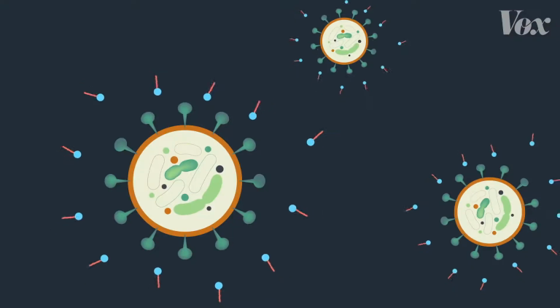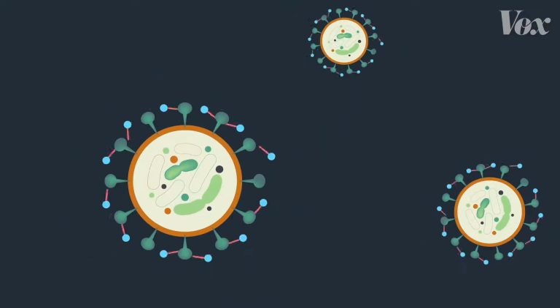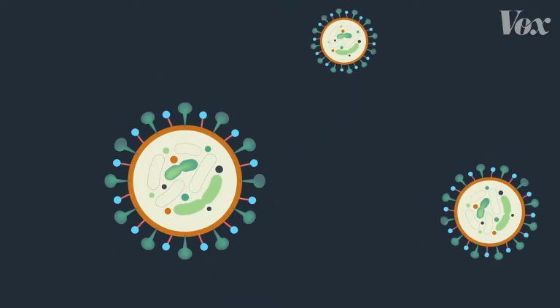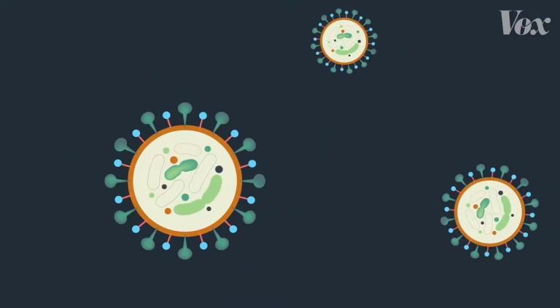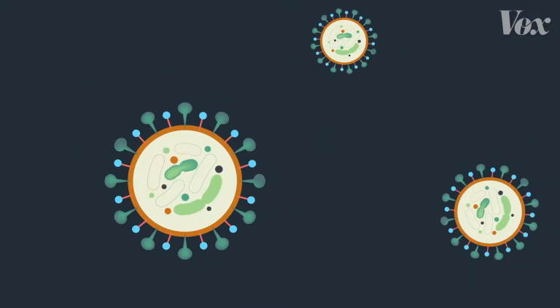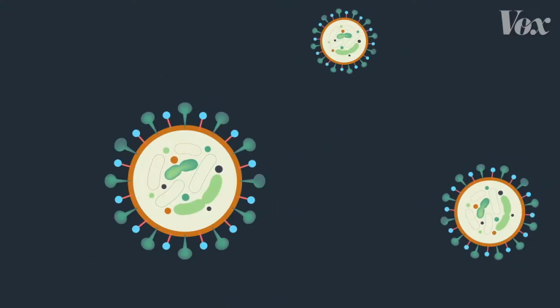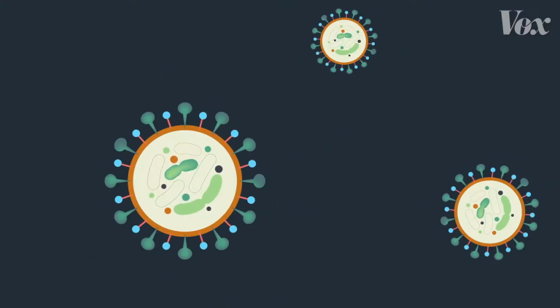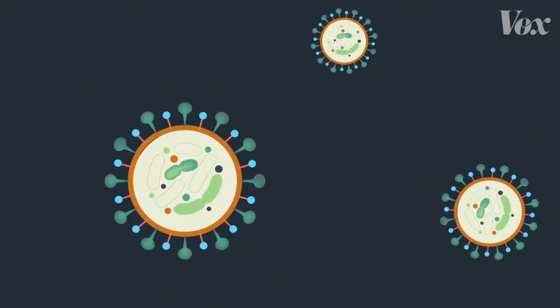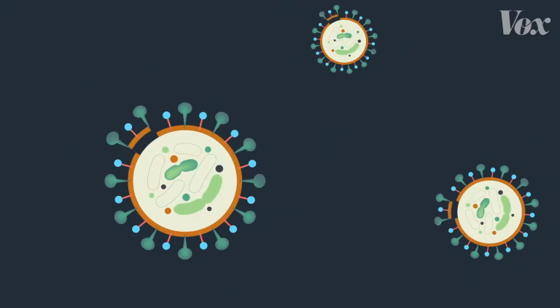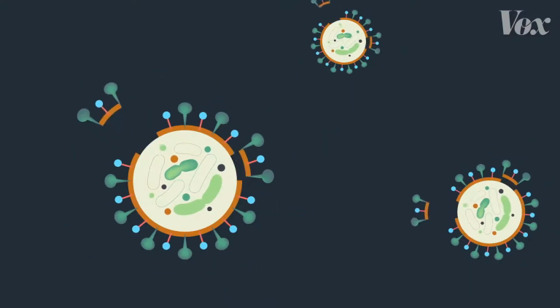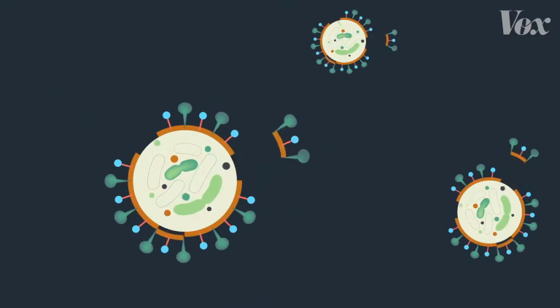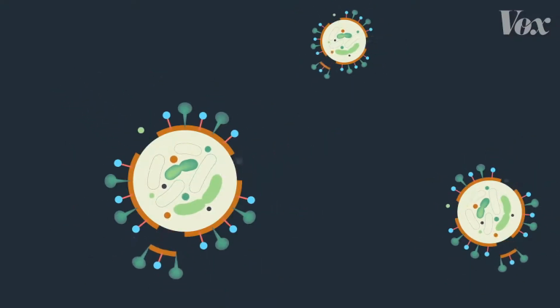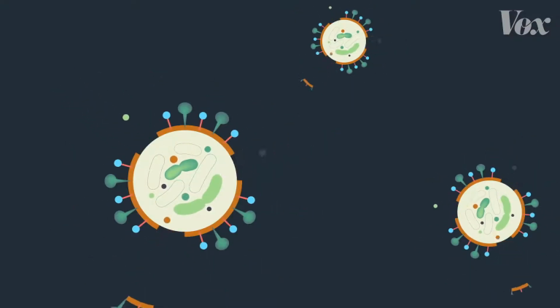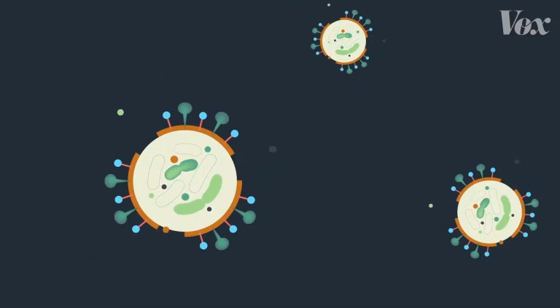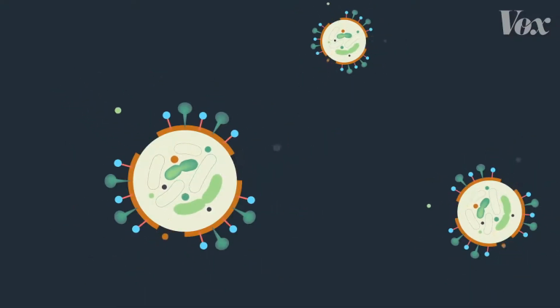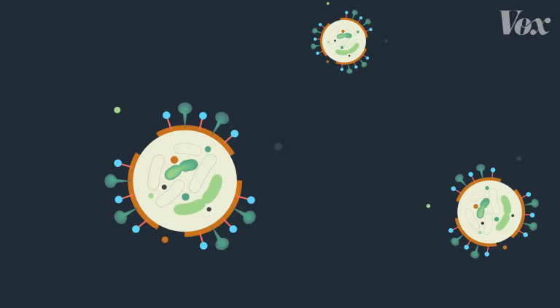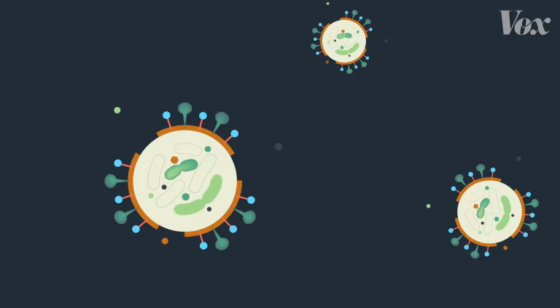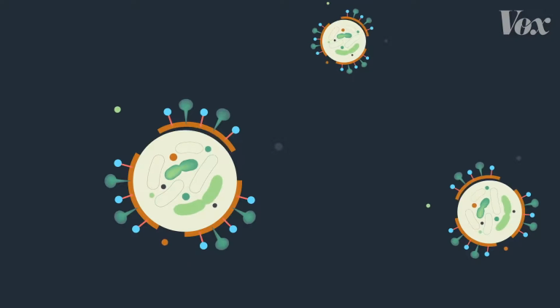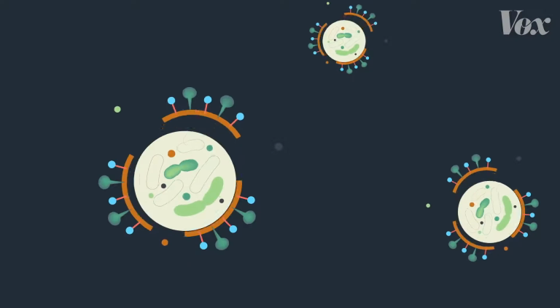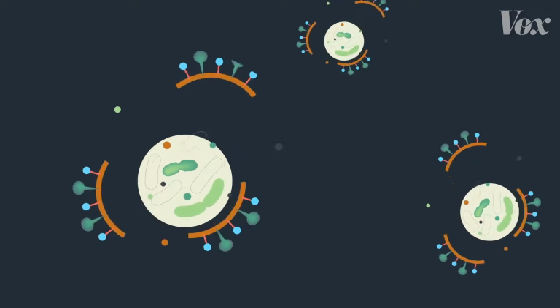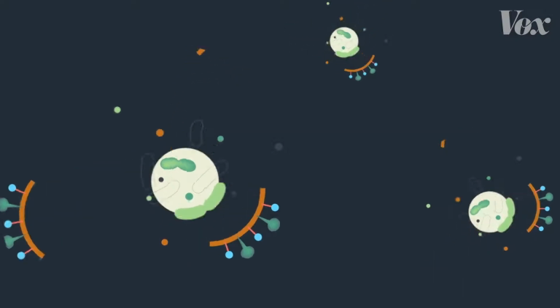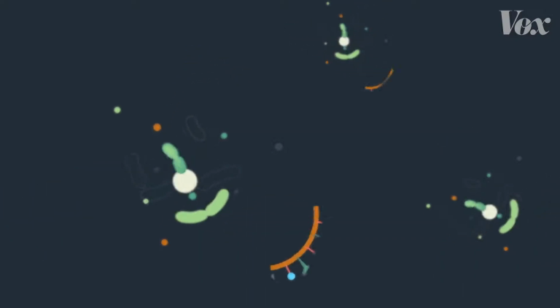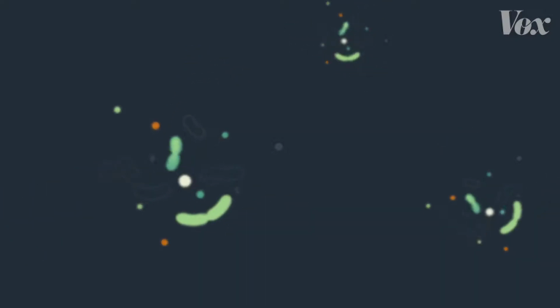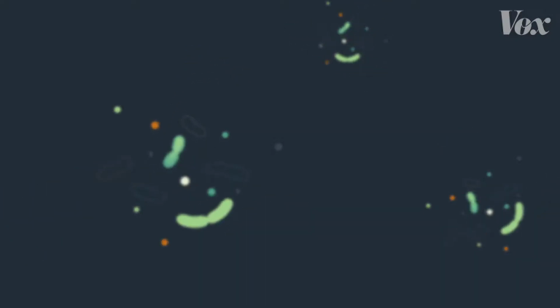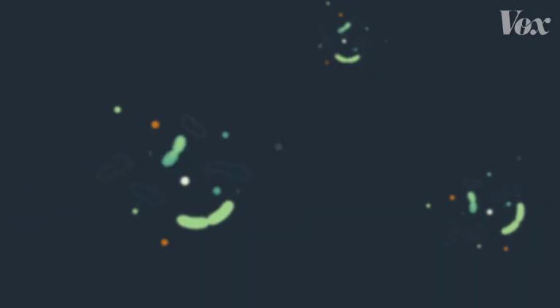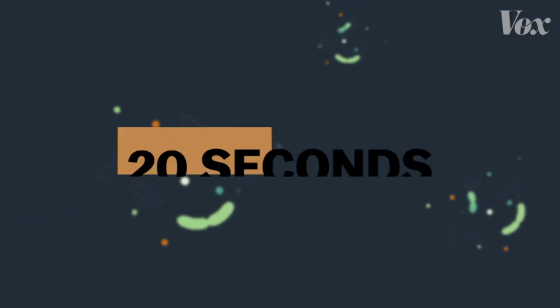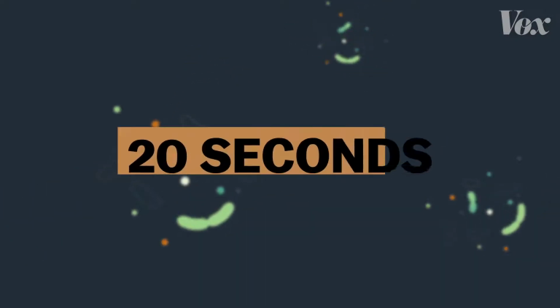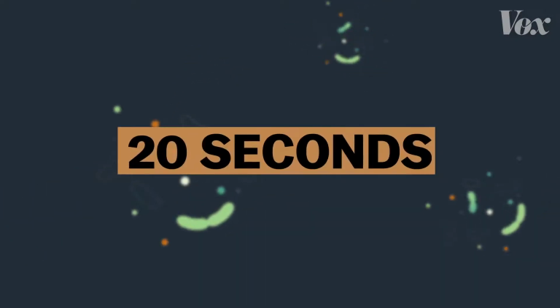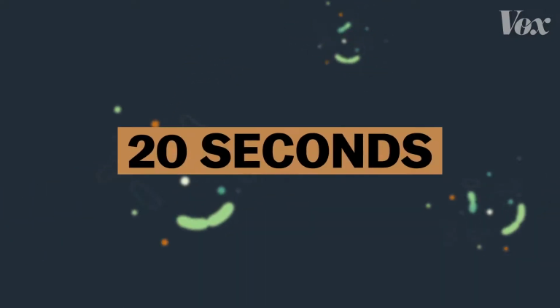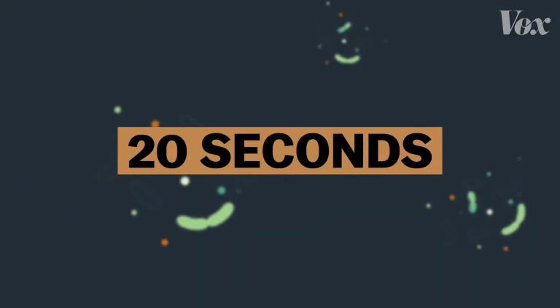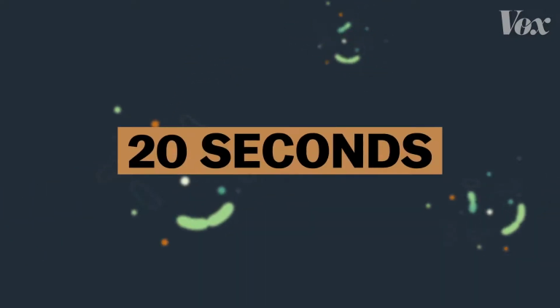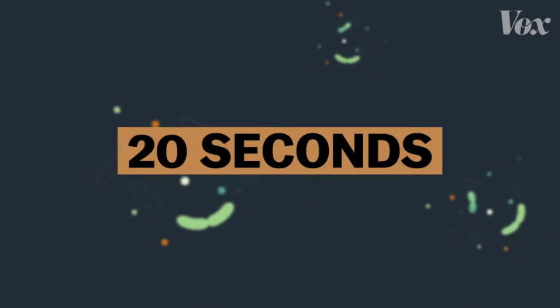And then the water rinses the harmless leftover shards of virus down the drain. But it takes time for this effect to happen — 20 seconds to be specific.